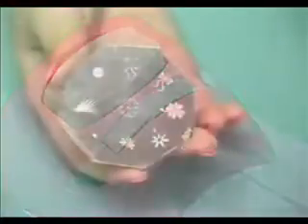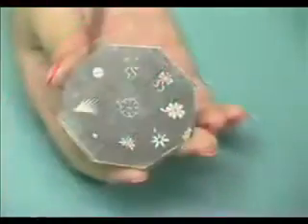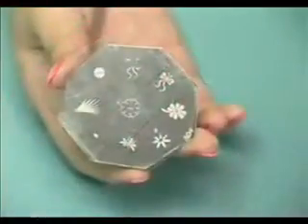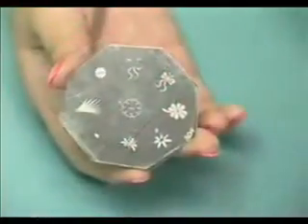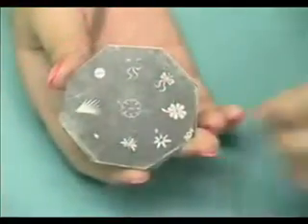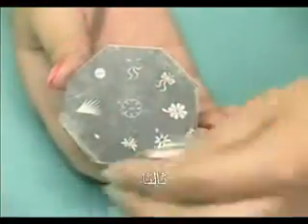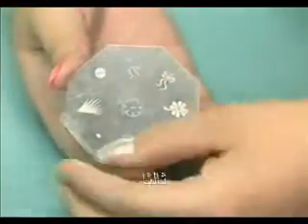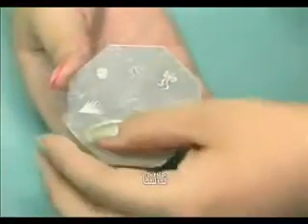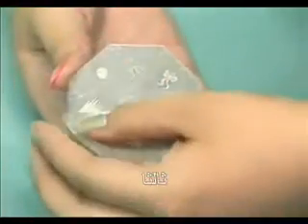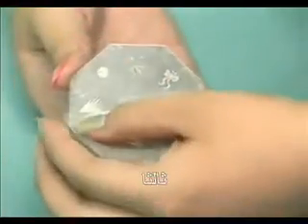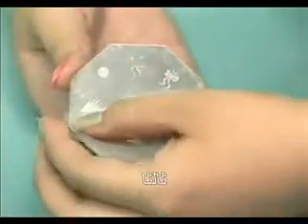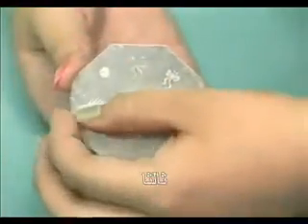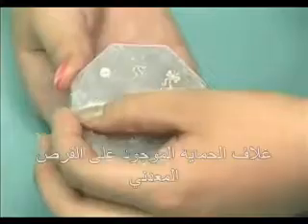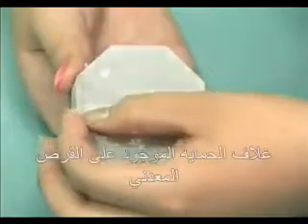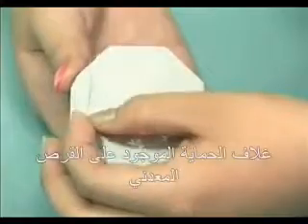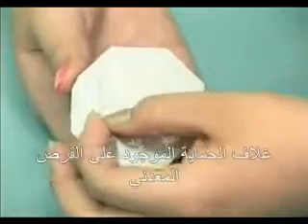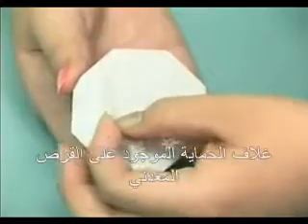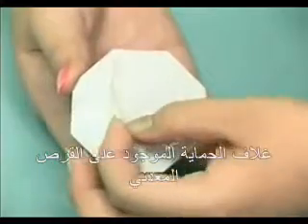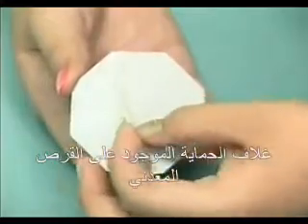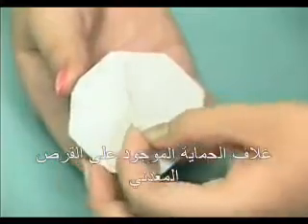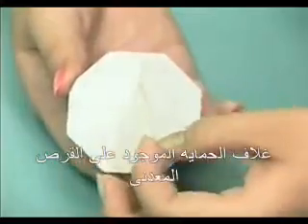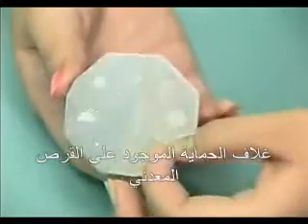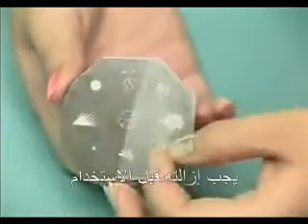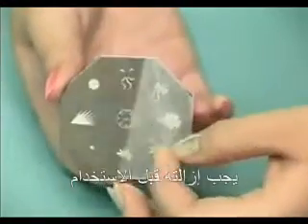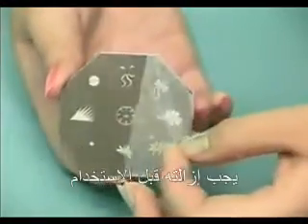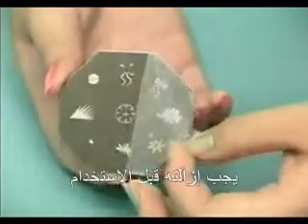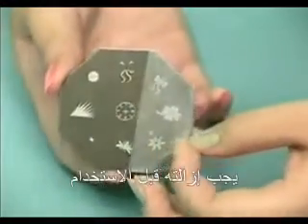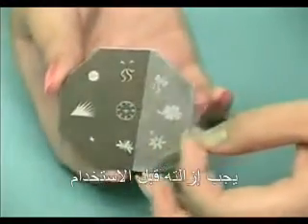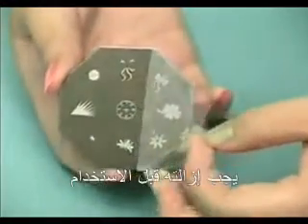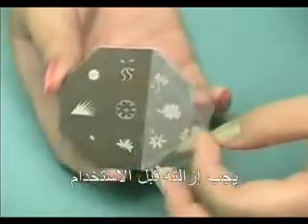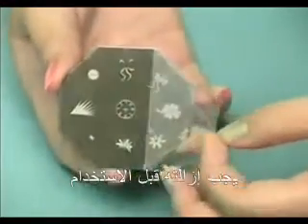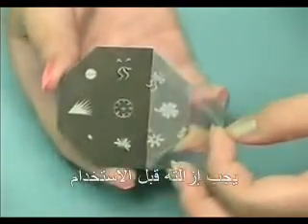3. The protective wrap on the coloring mold should be removed before use.